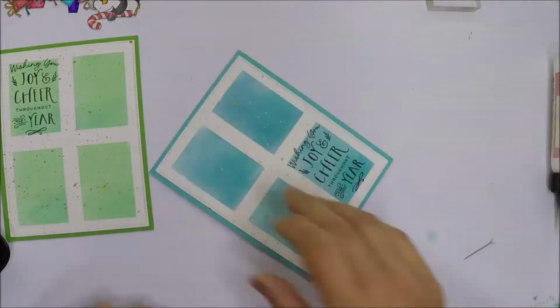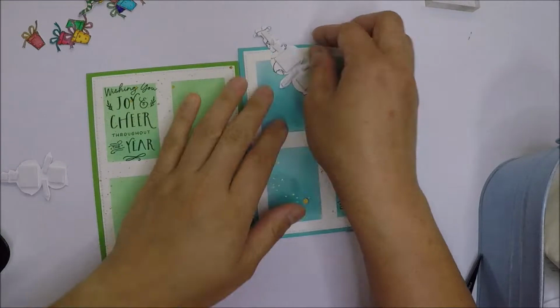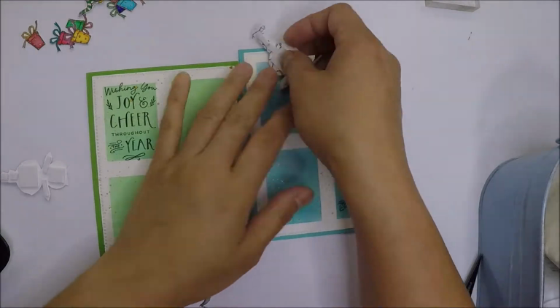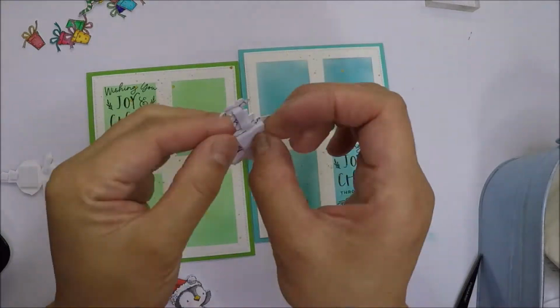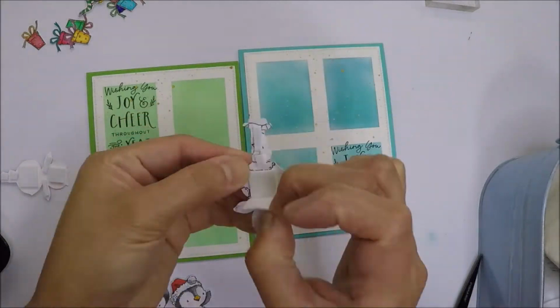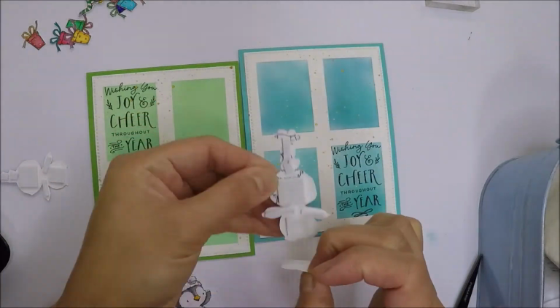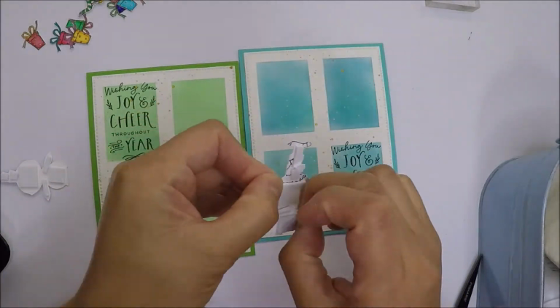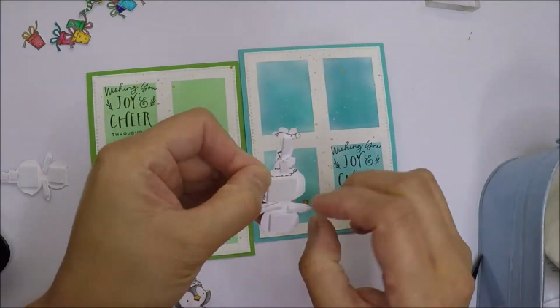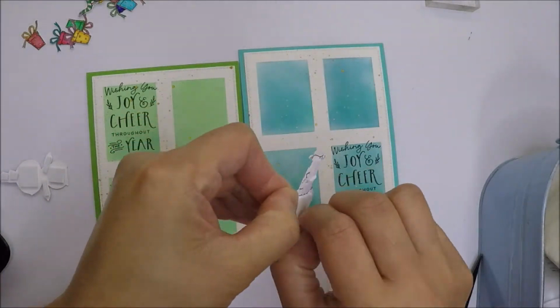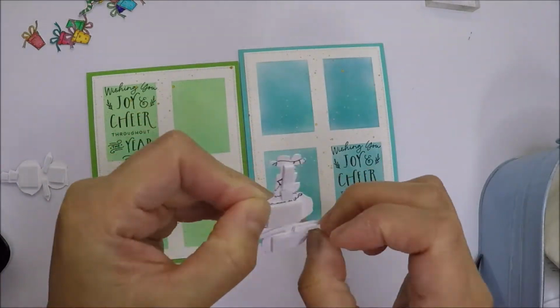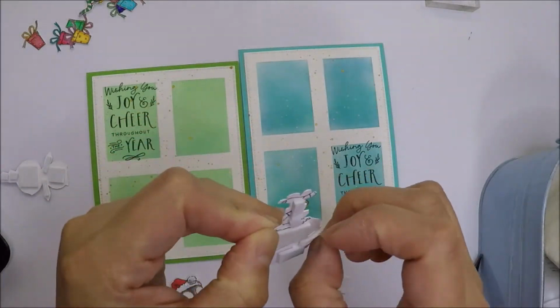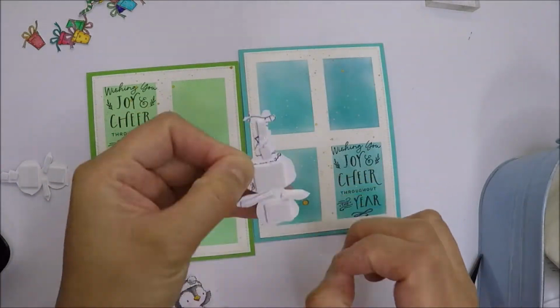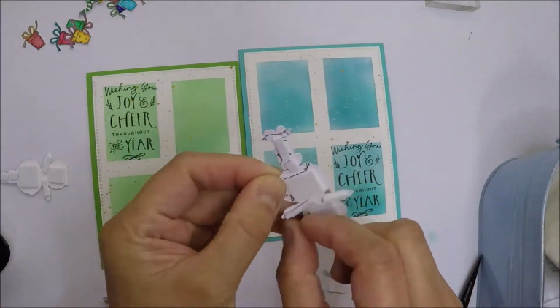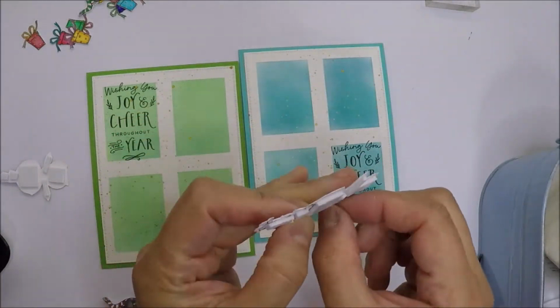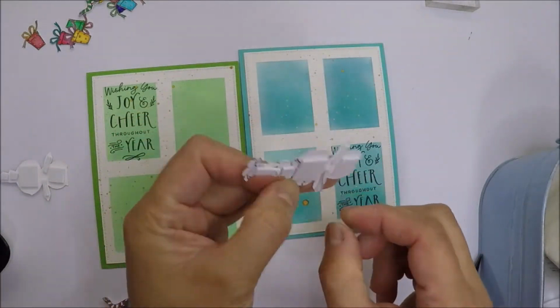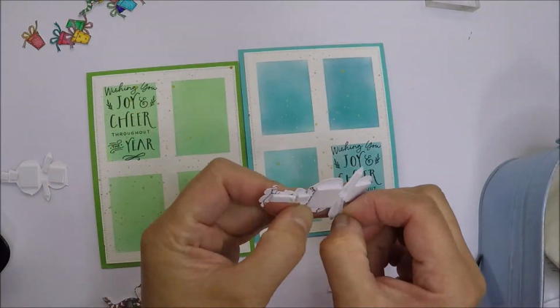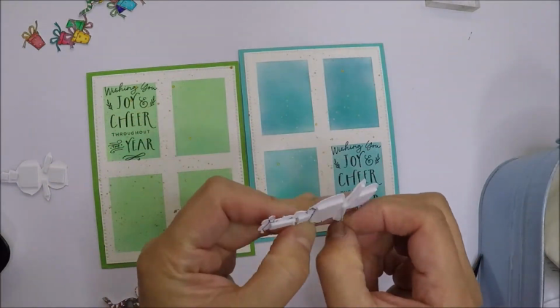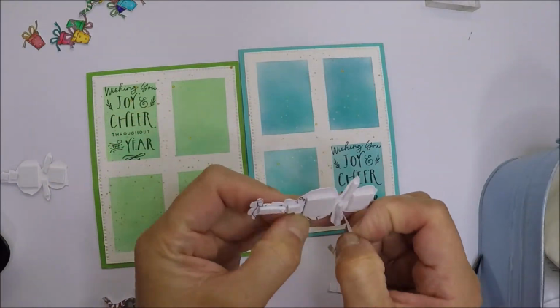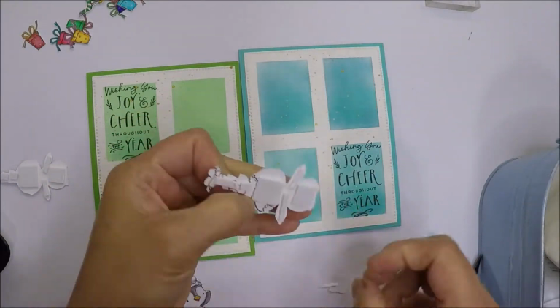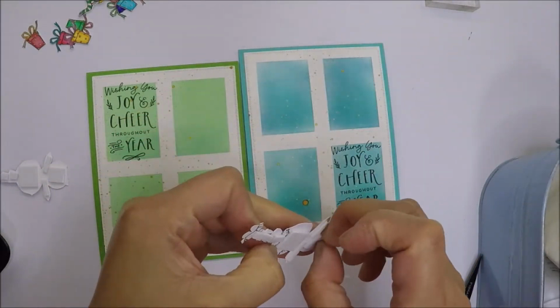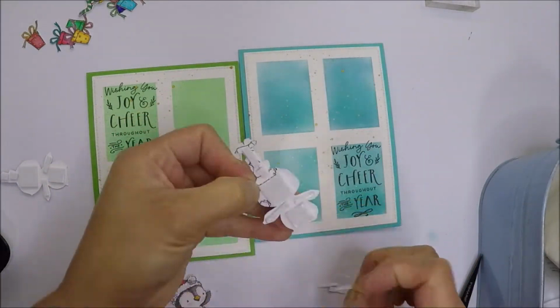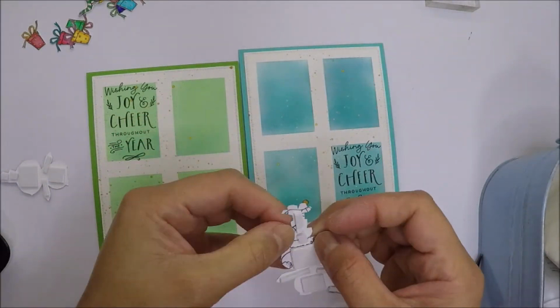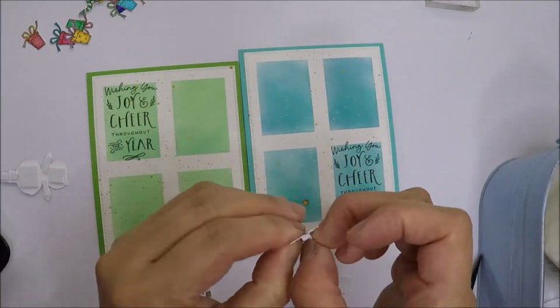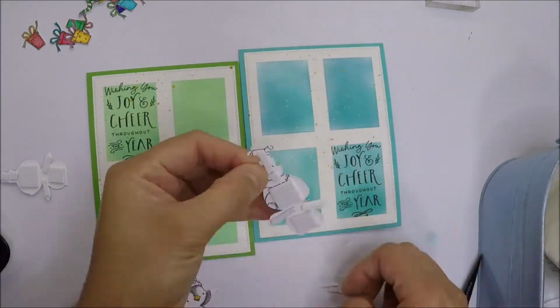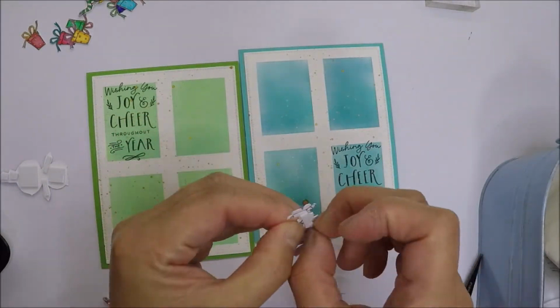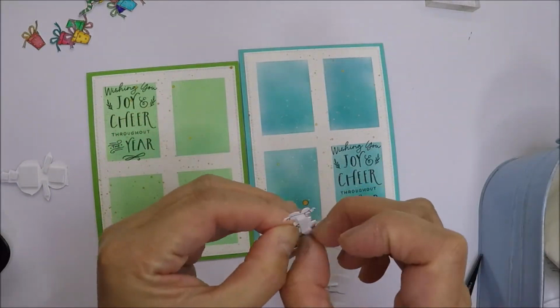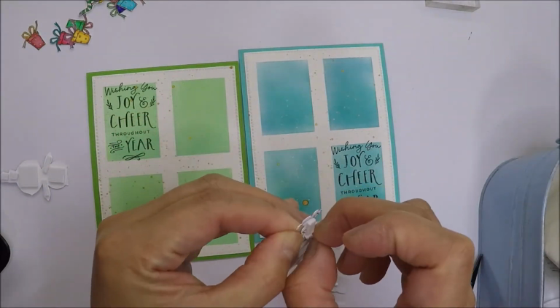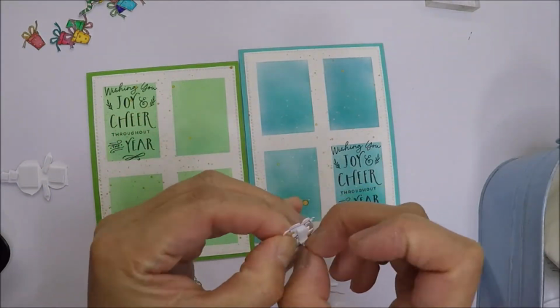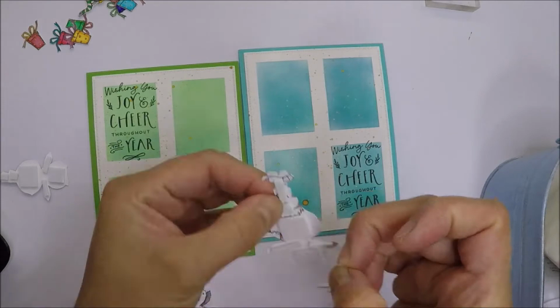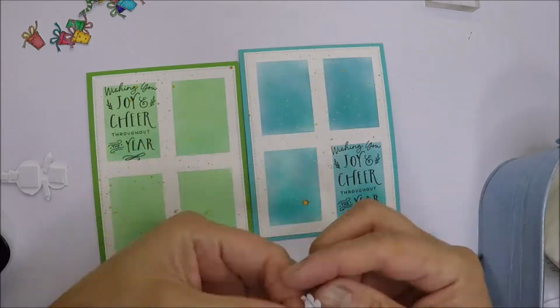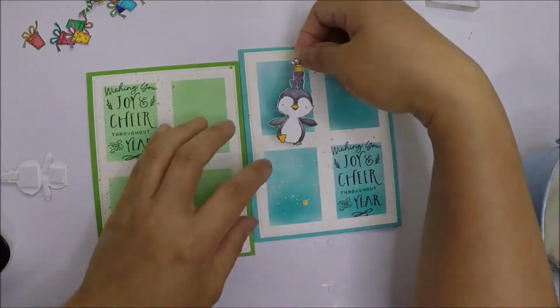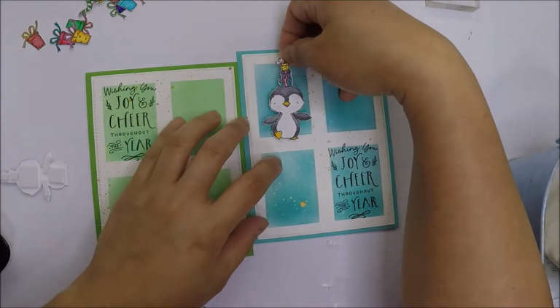For the colored images, I'm going to adhere them with foam tape so they have dimension.